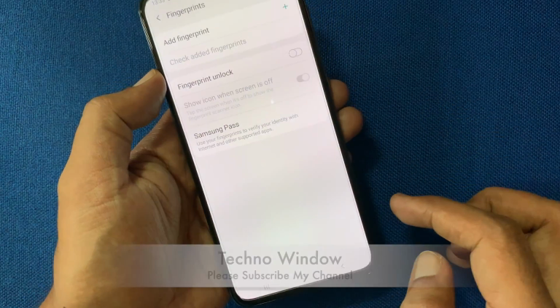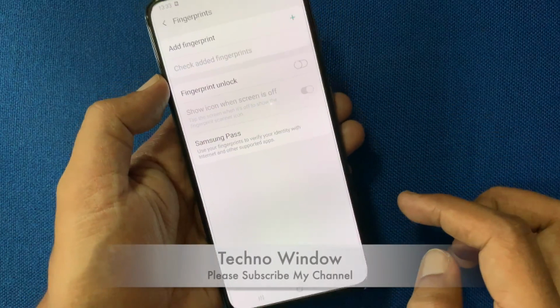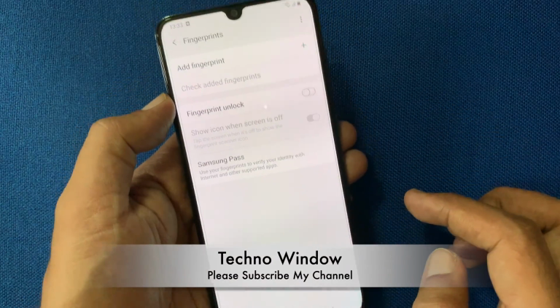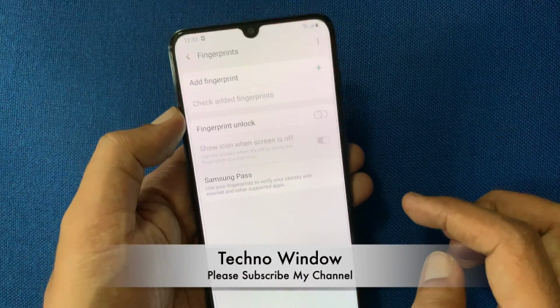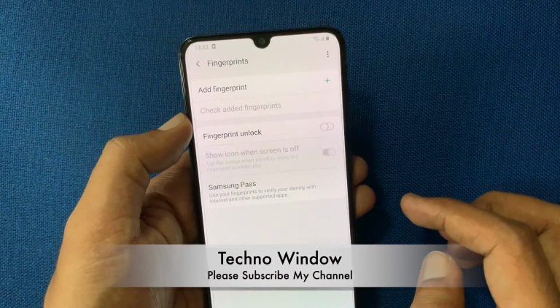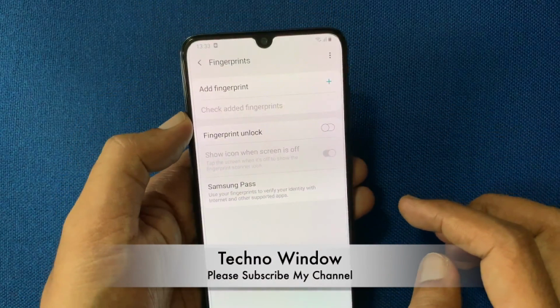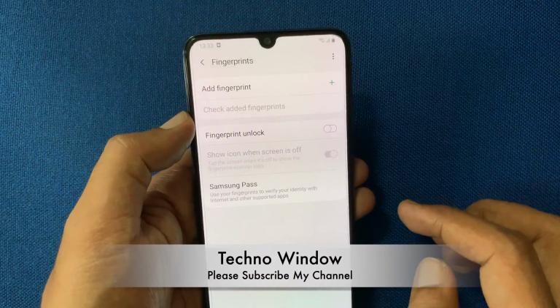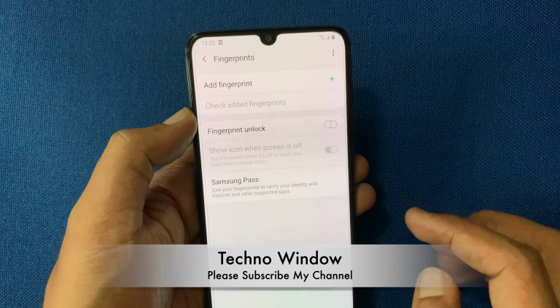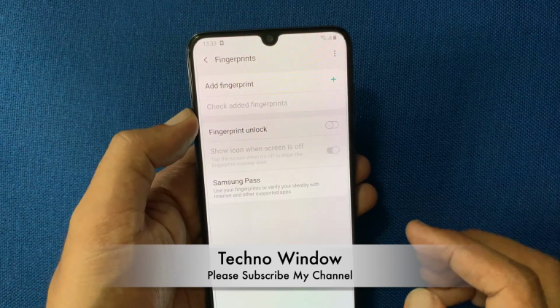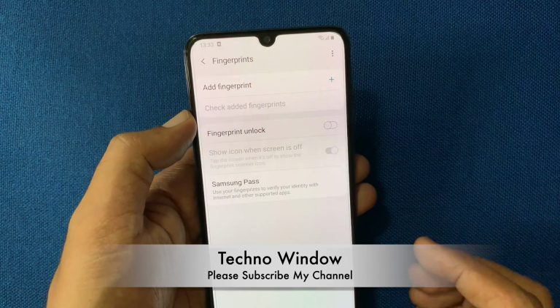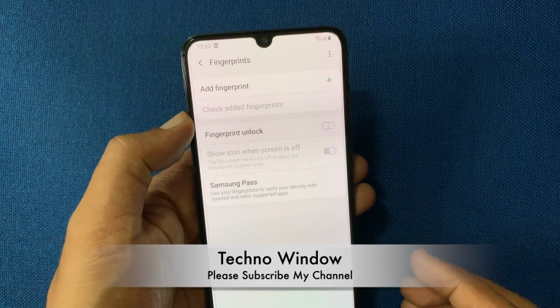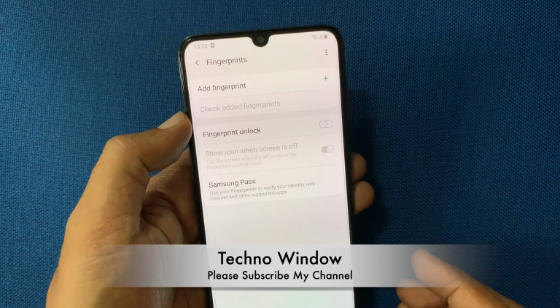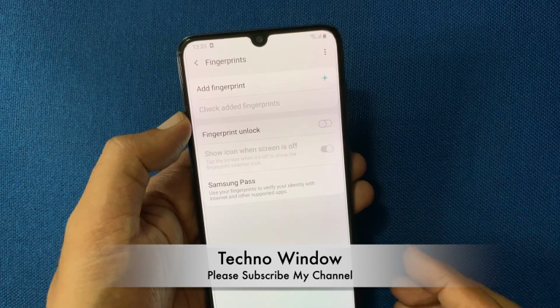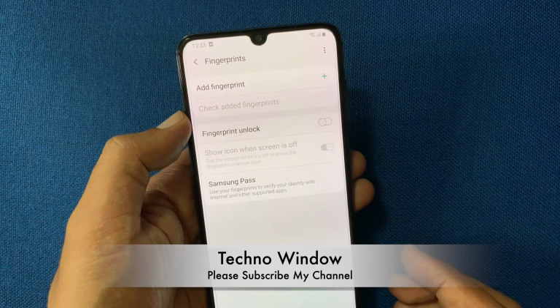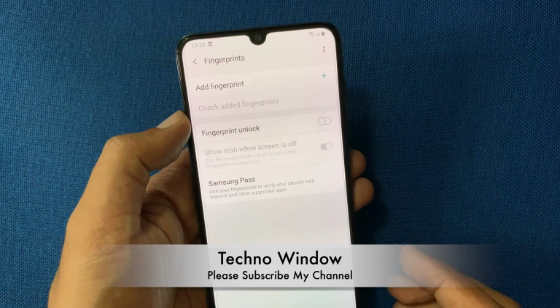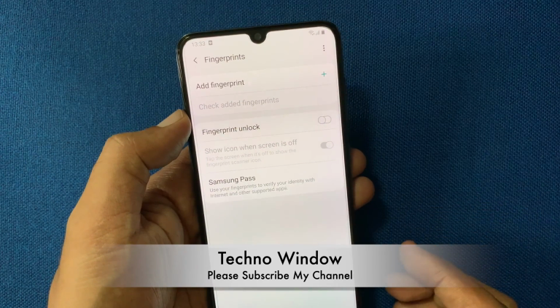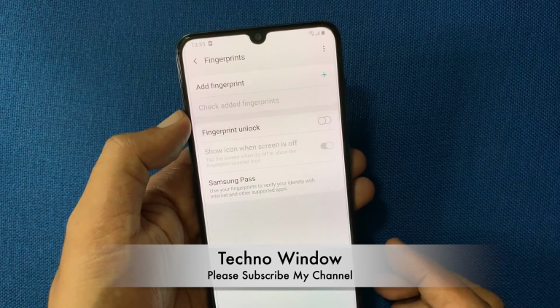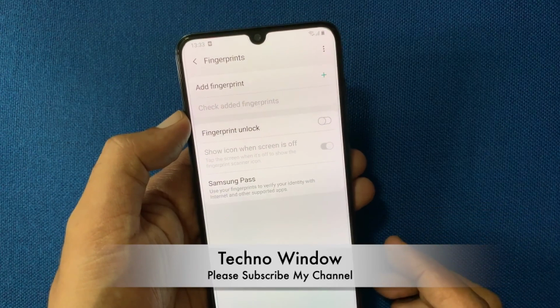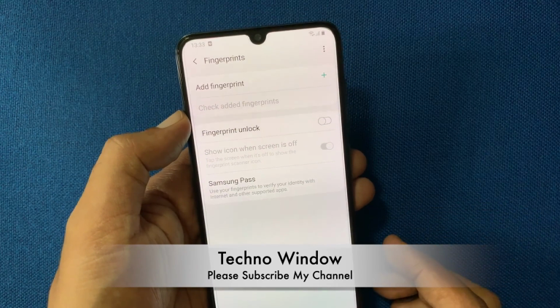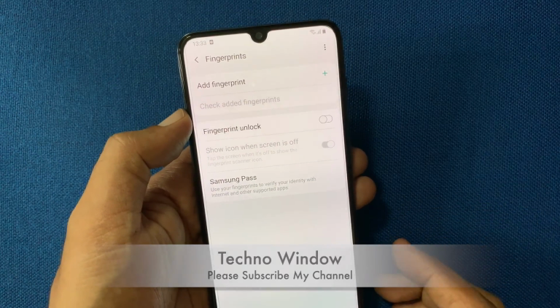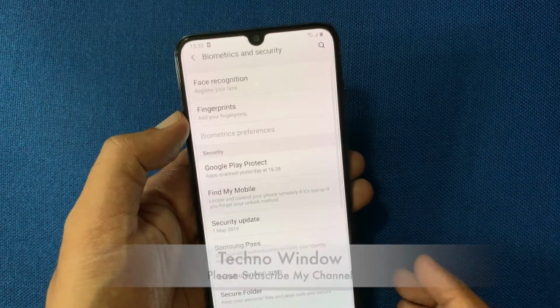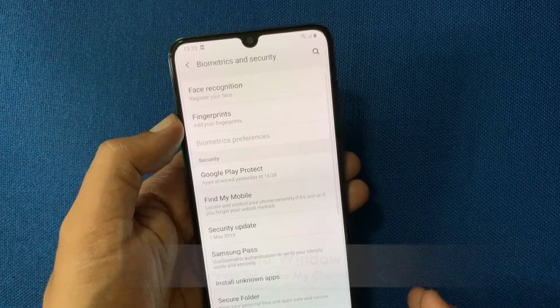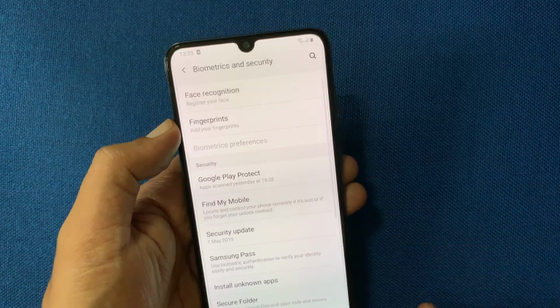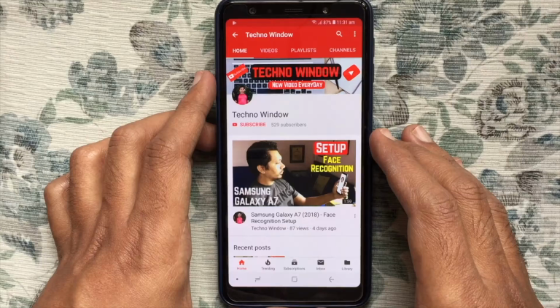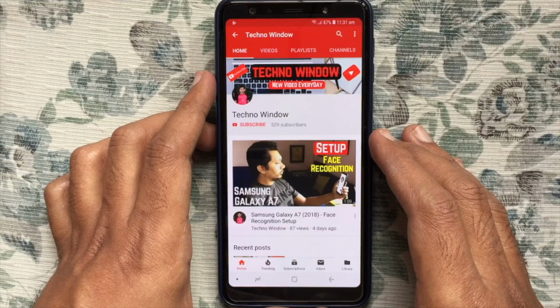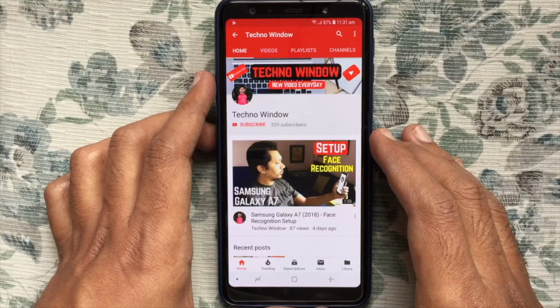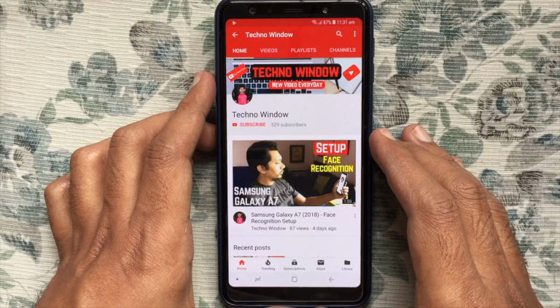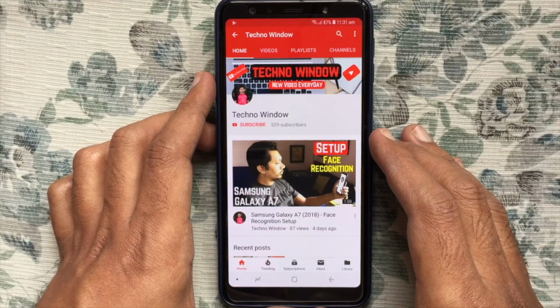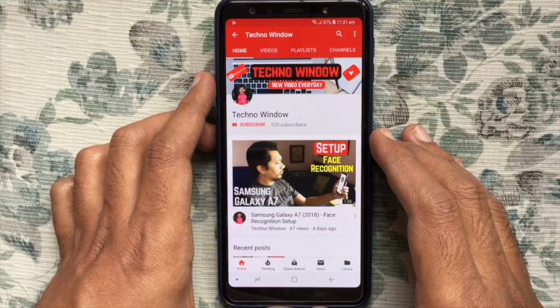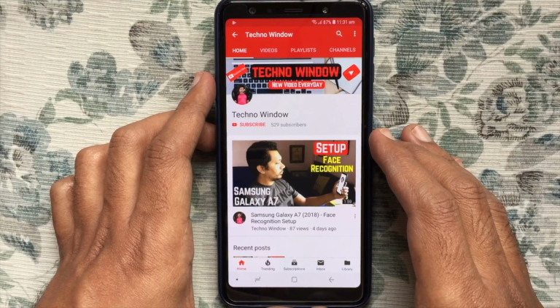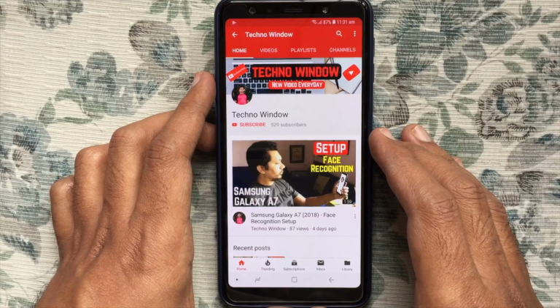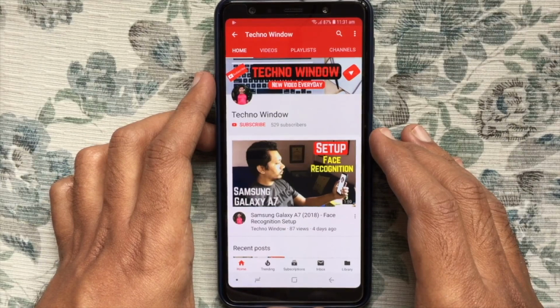That's it. Fingerprint lock removed. Hope this video helped you.